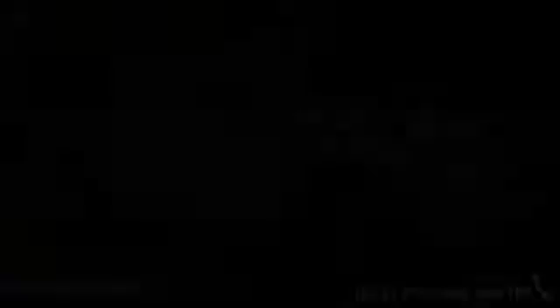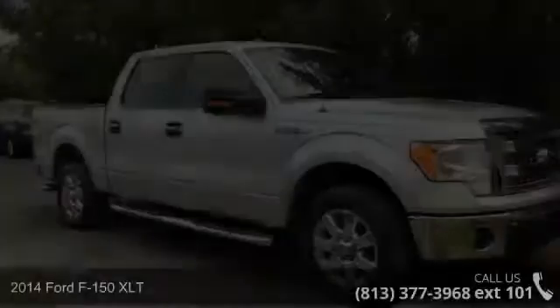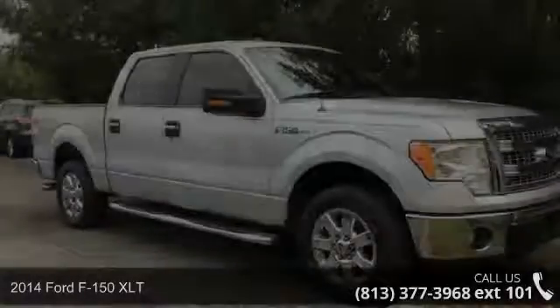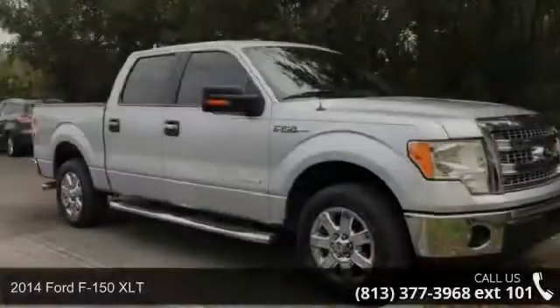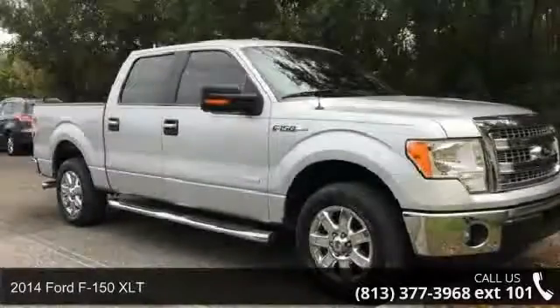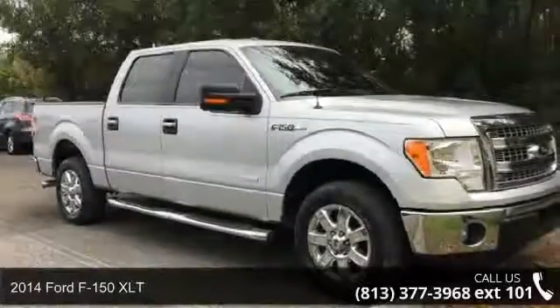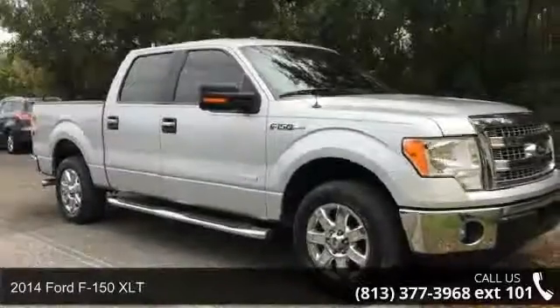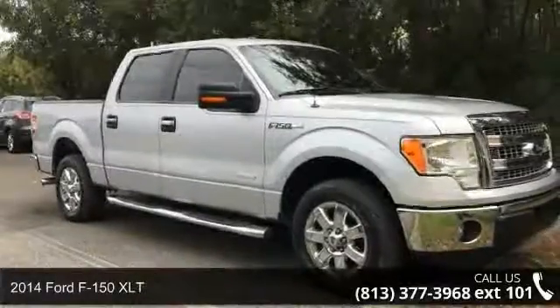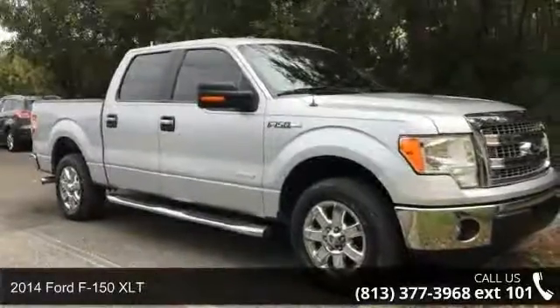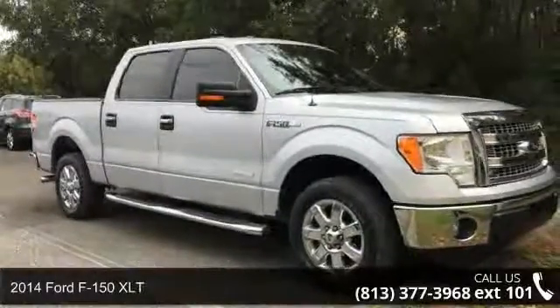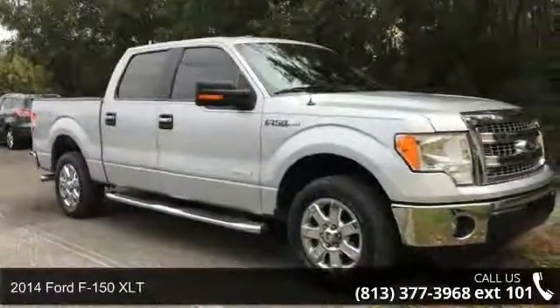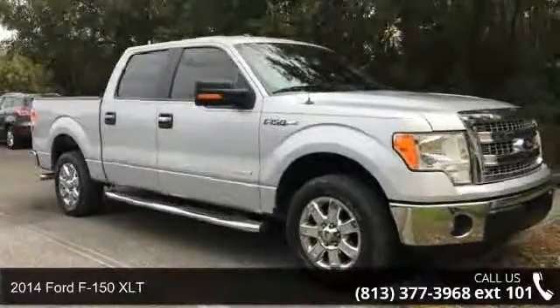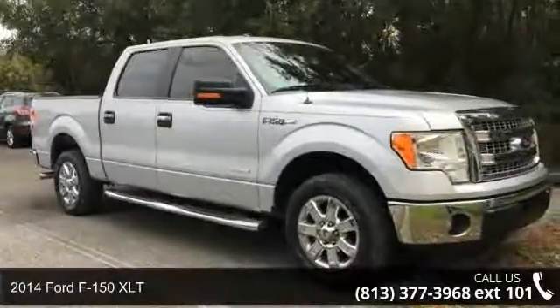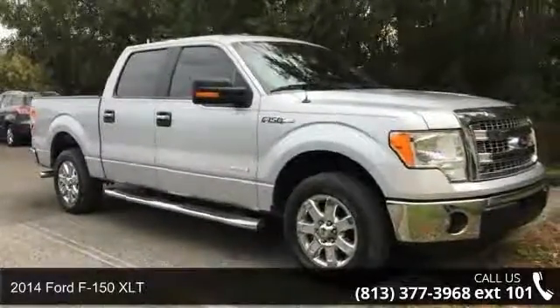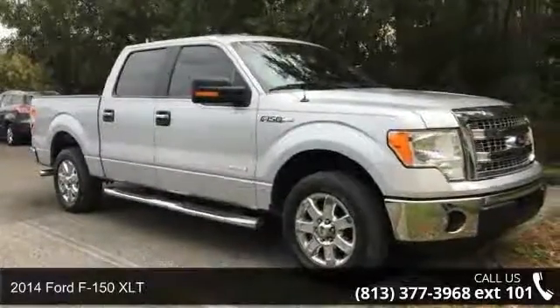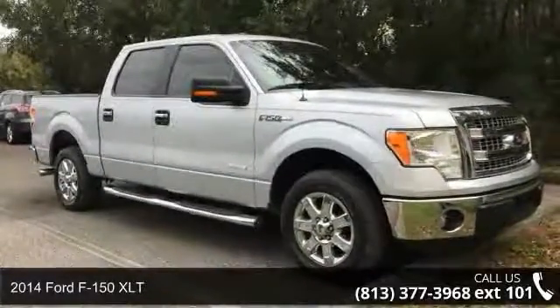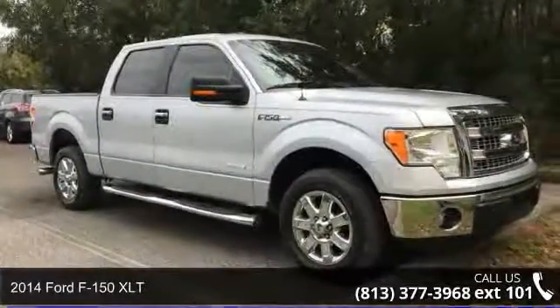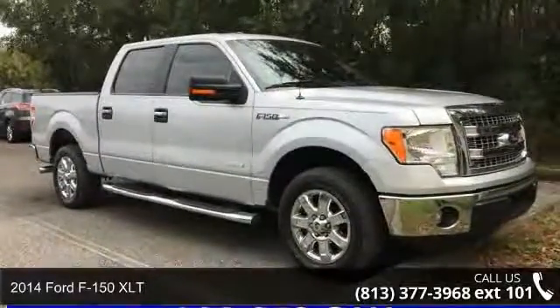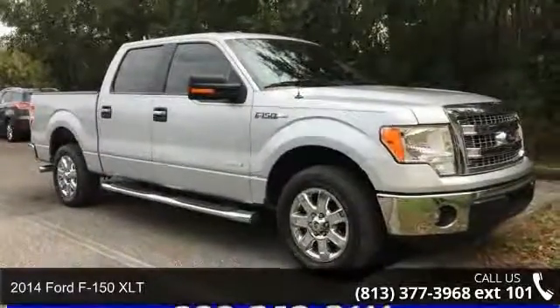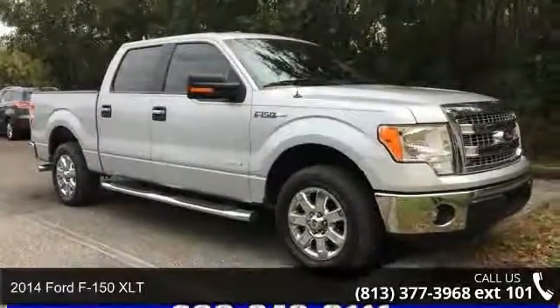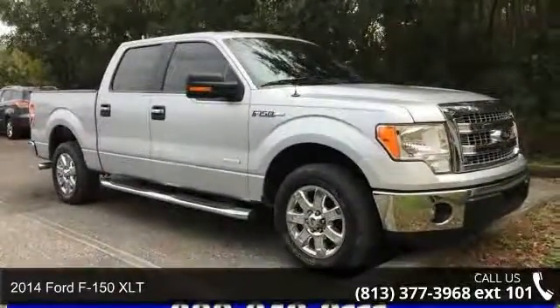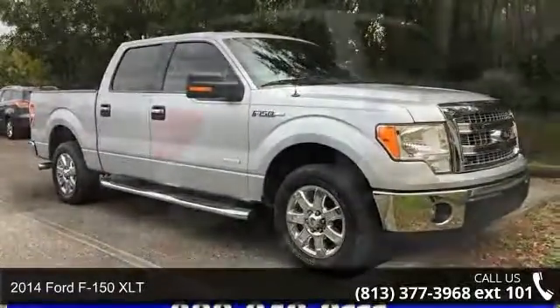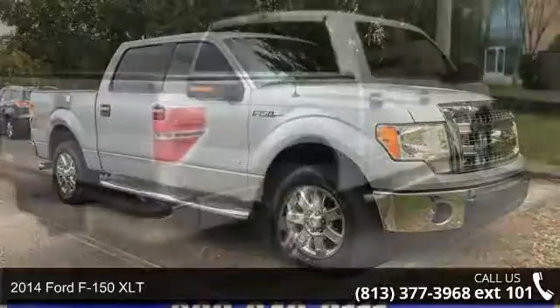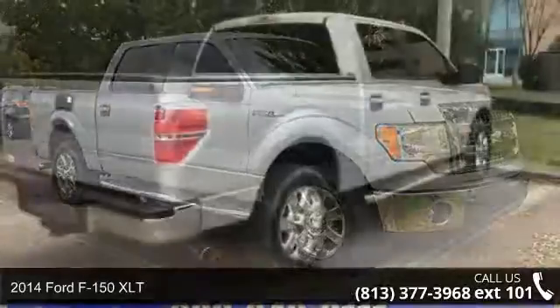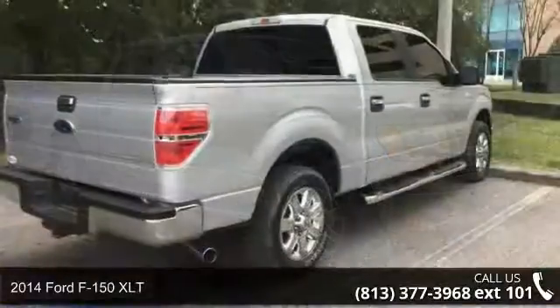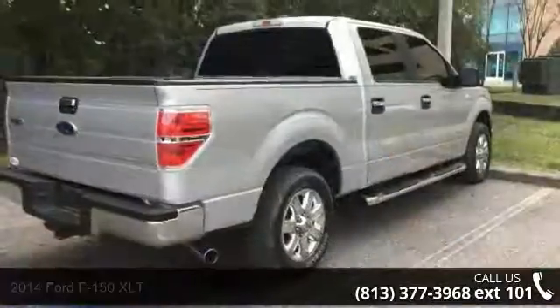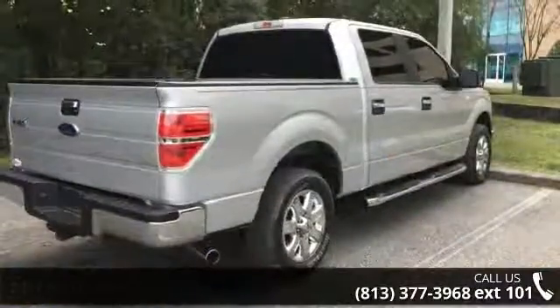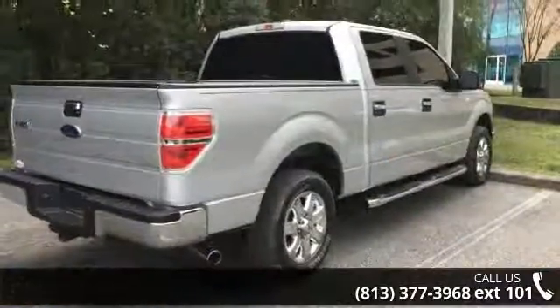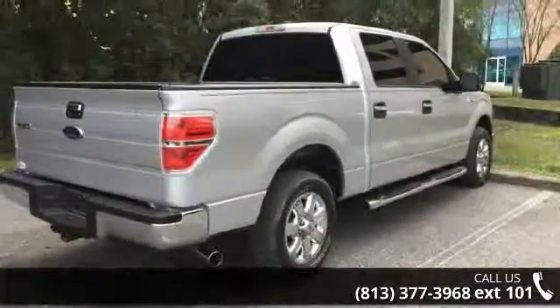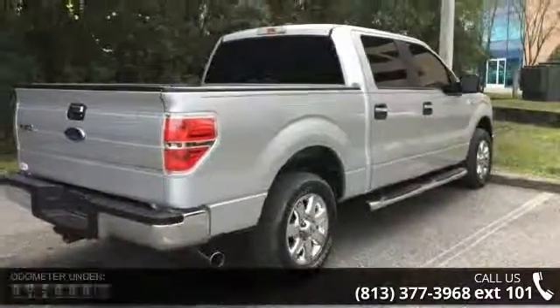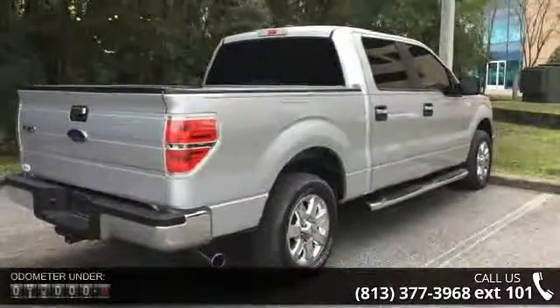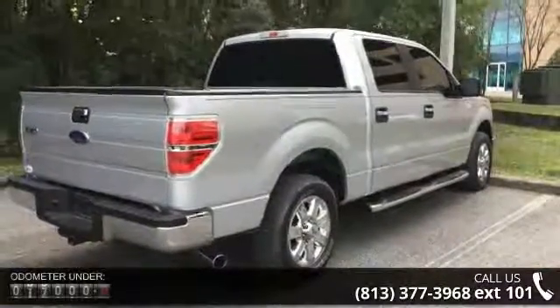Check out this 2014 Ford F-150 XLT. If you are looking for an automobile with great features, look no further.